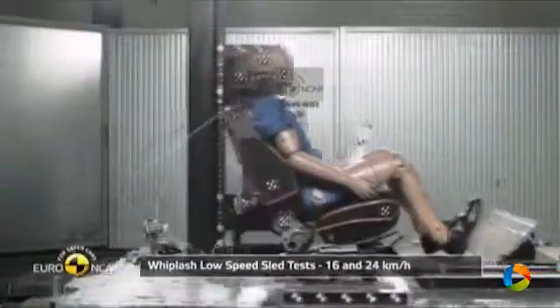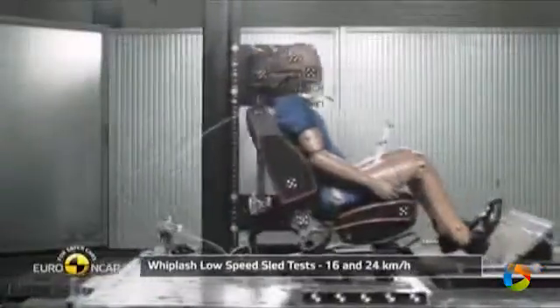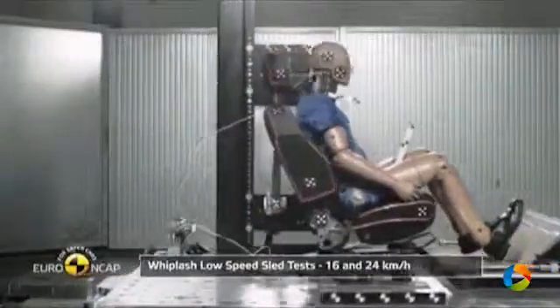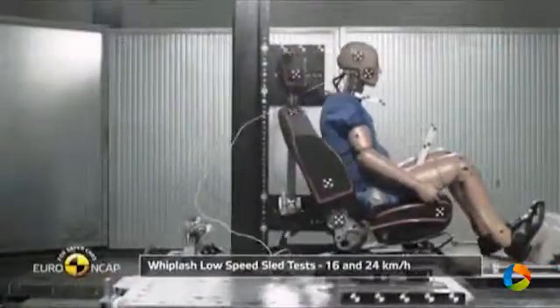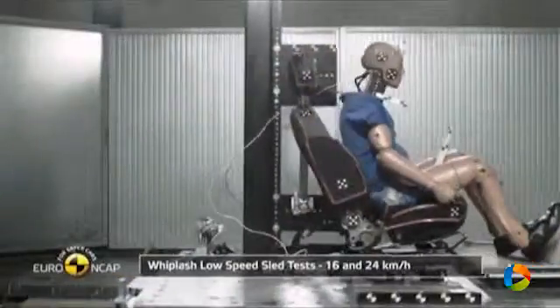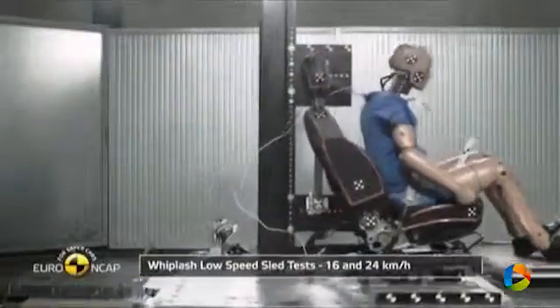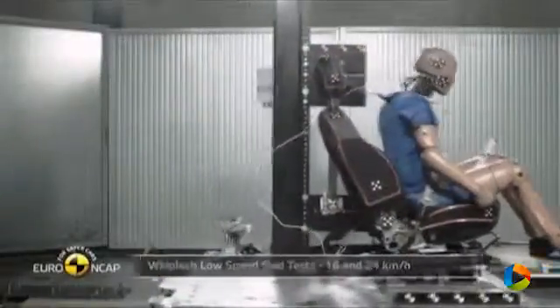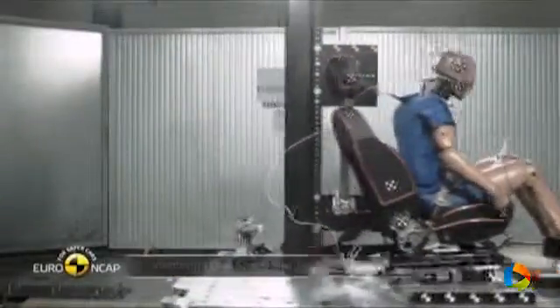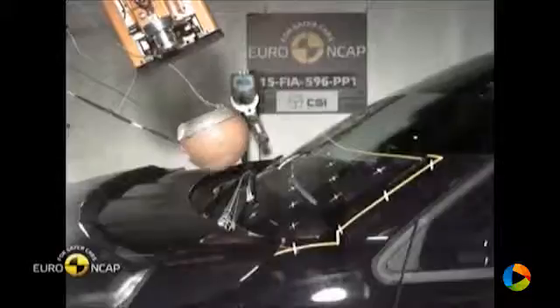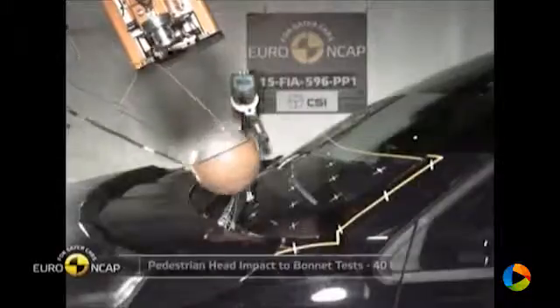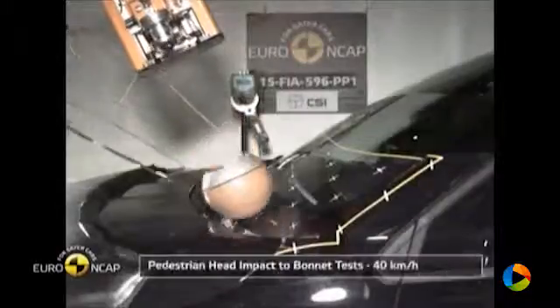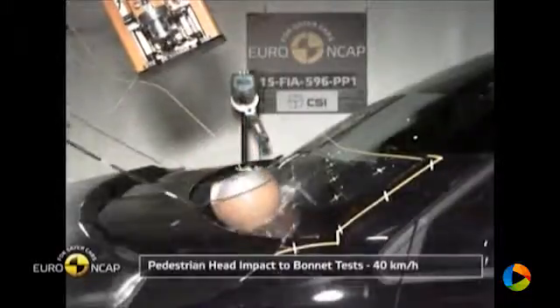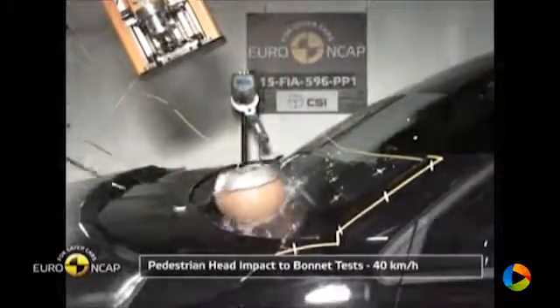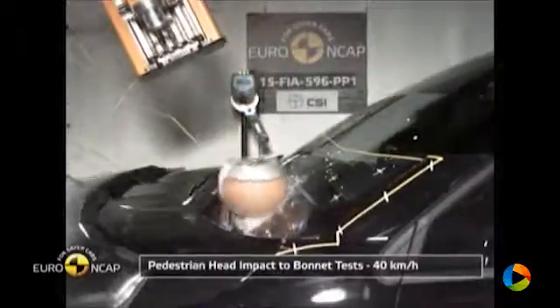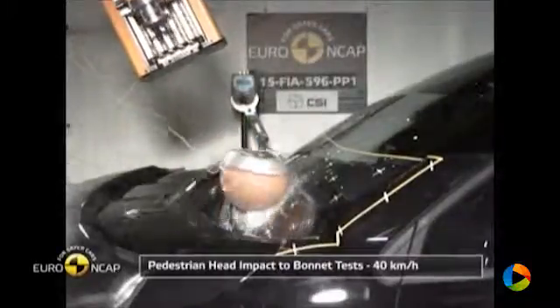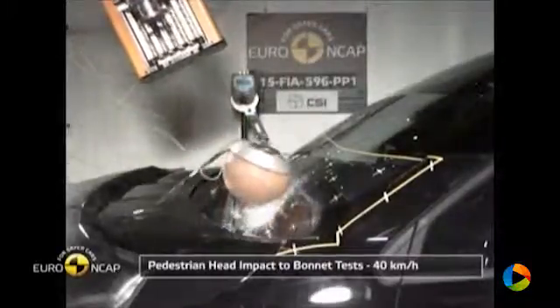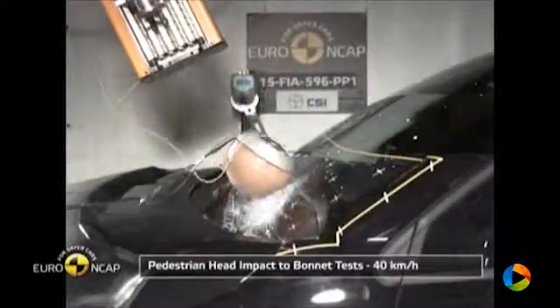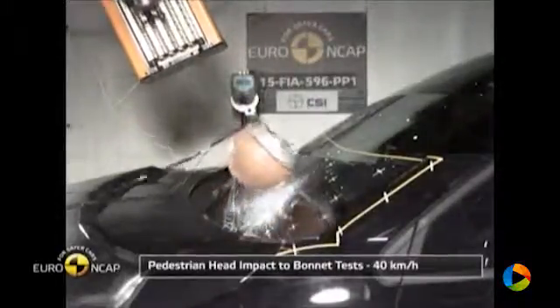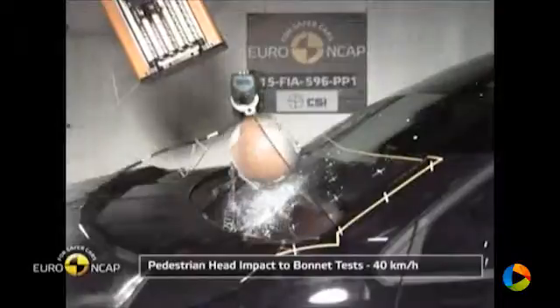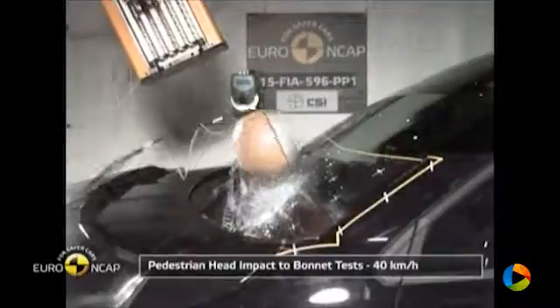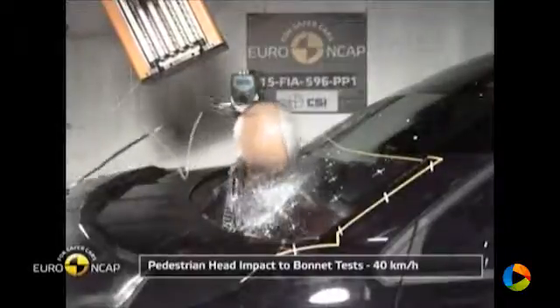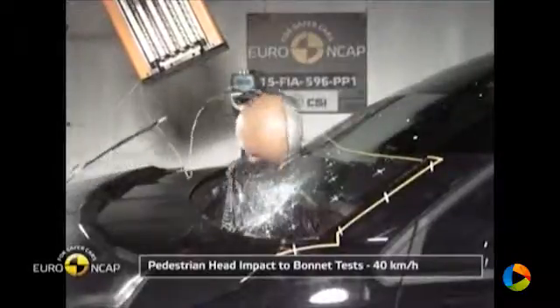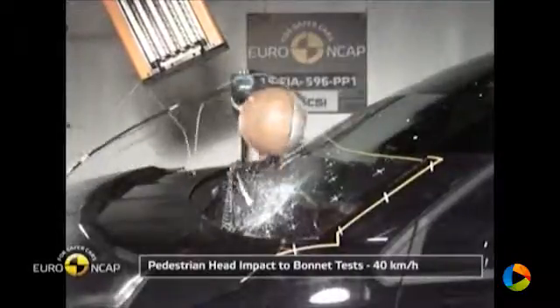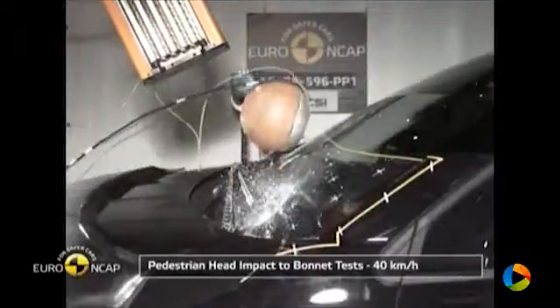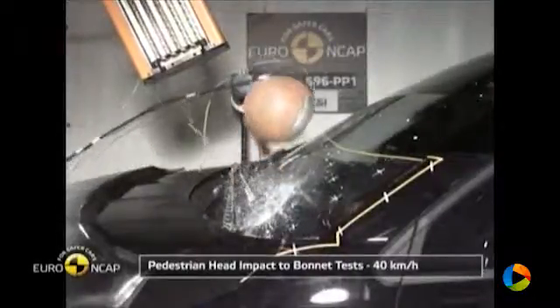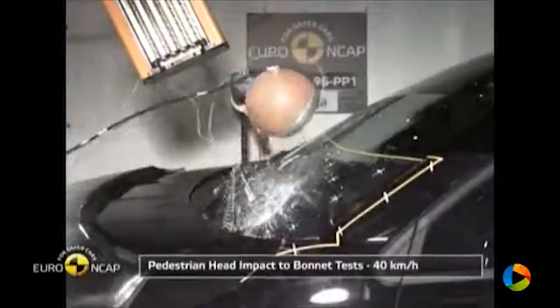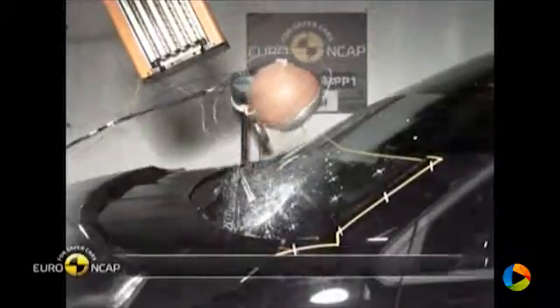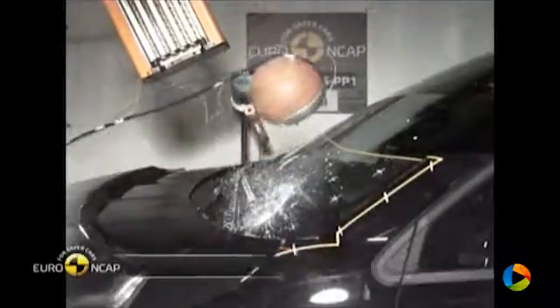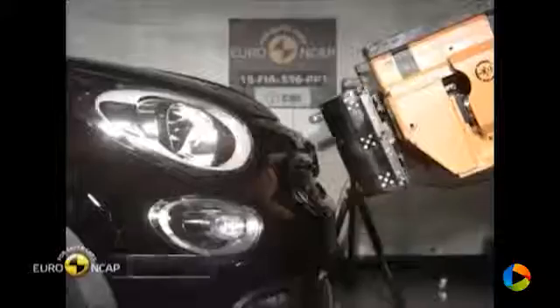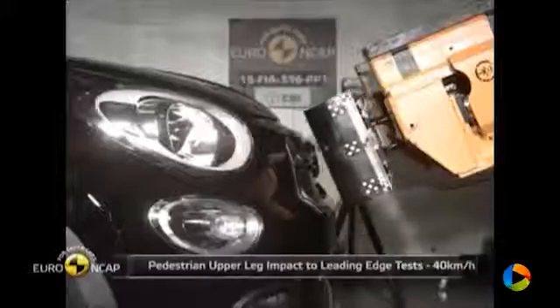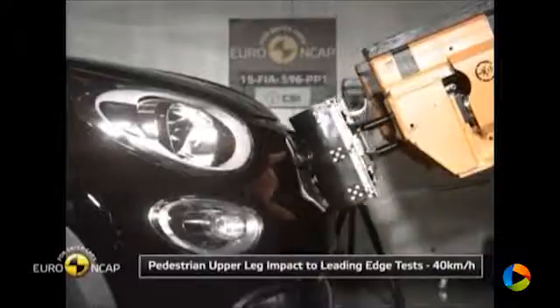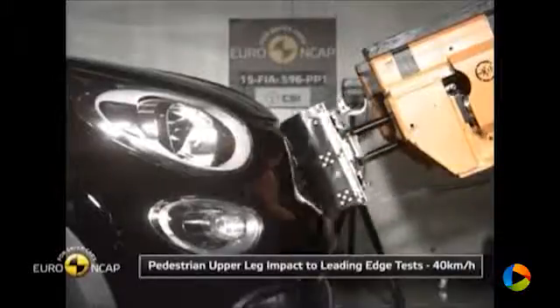An autonomous emergency braking system is available as an option too. As it is not standard equipment, its performance at the low speed typical of city driving was not assessed.